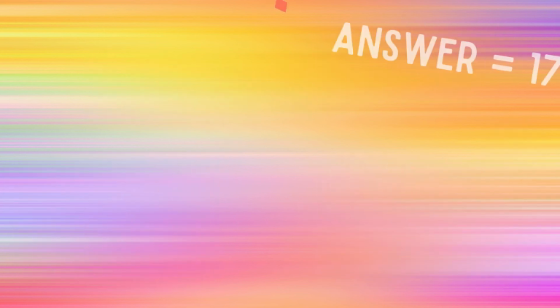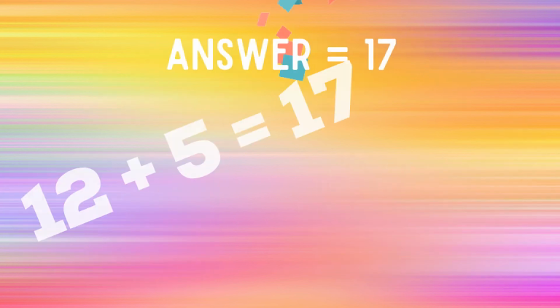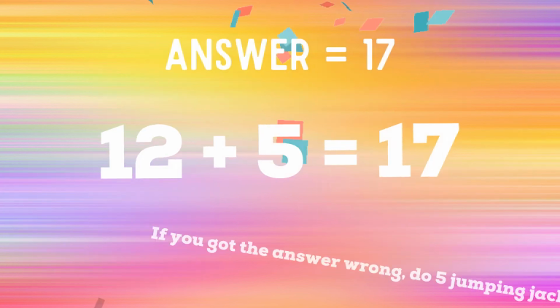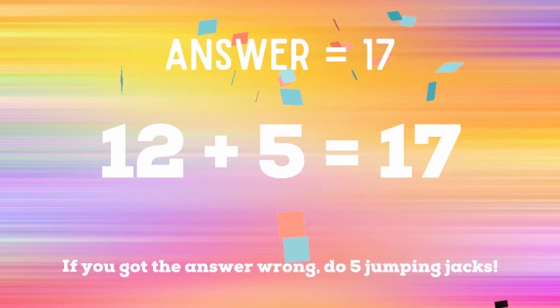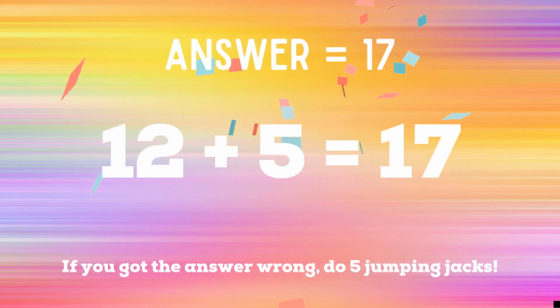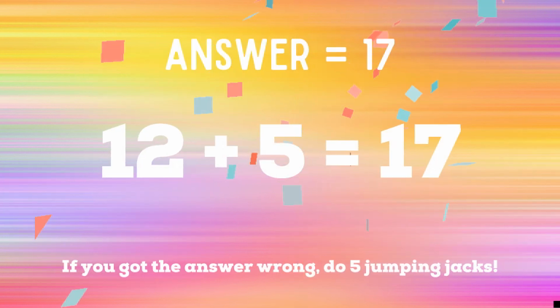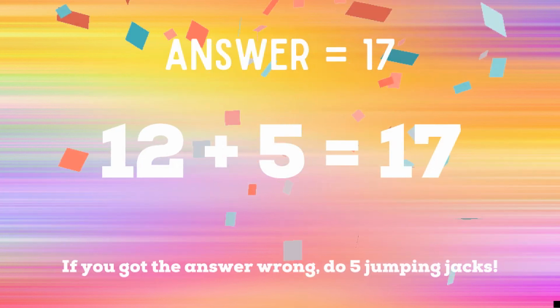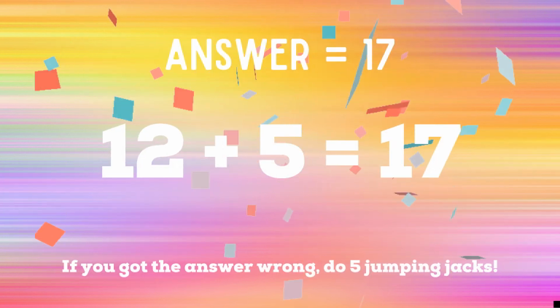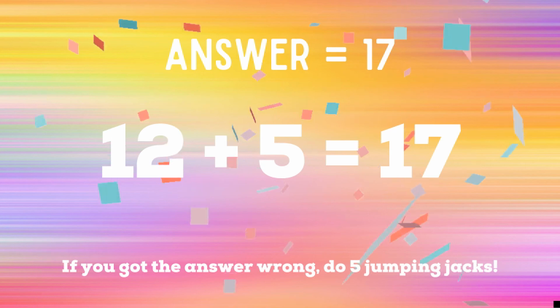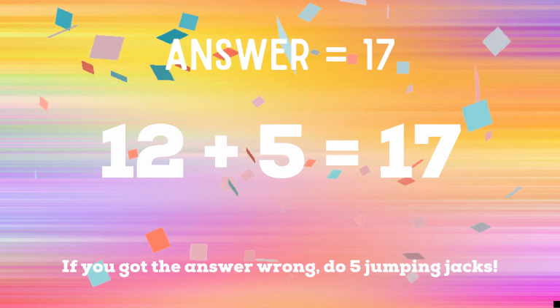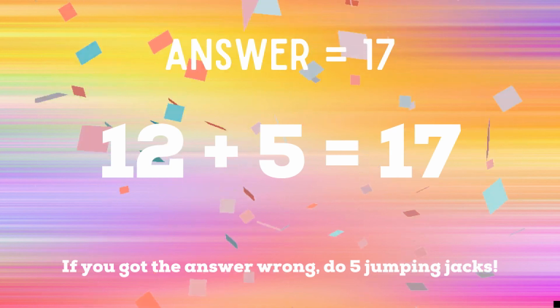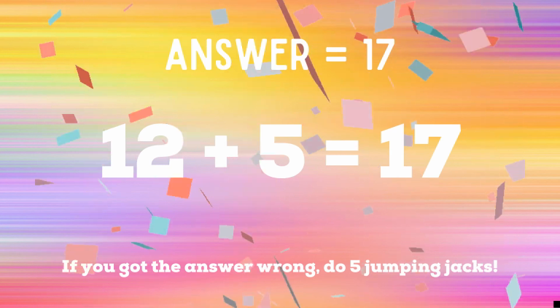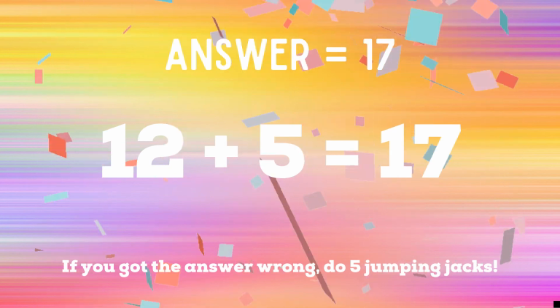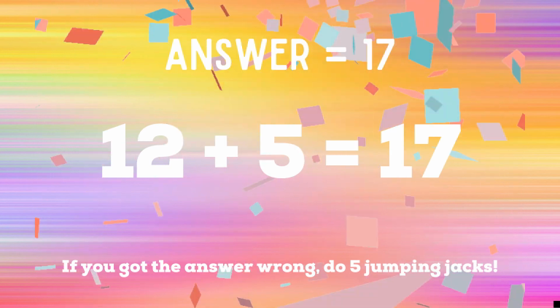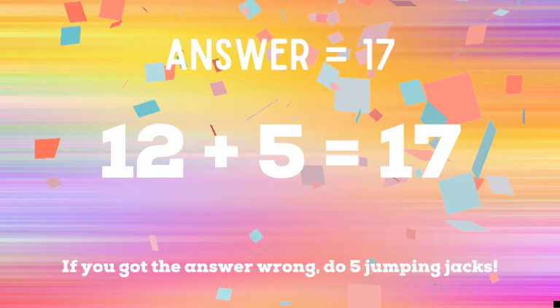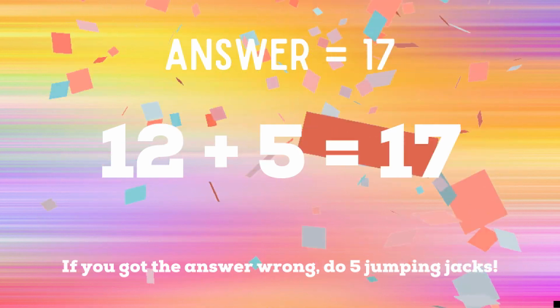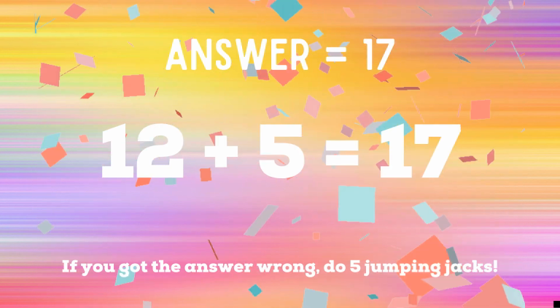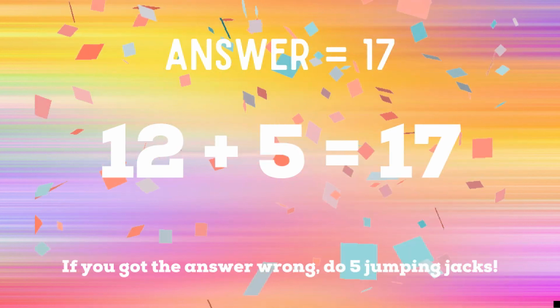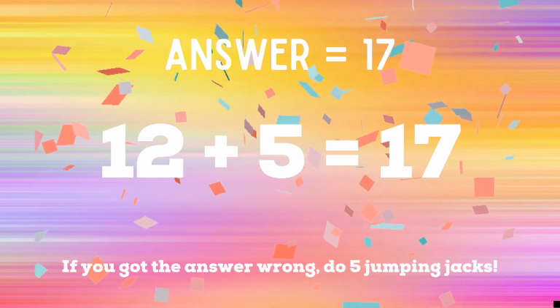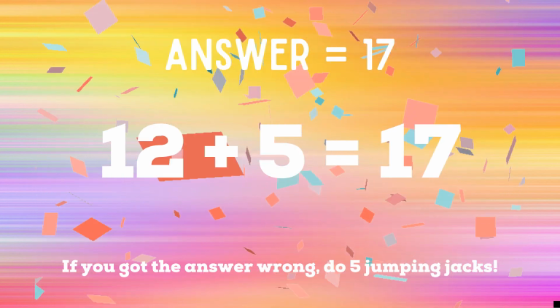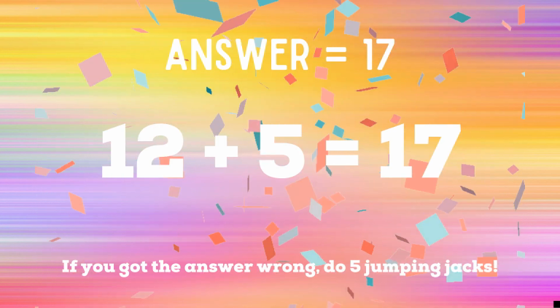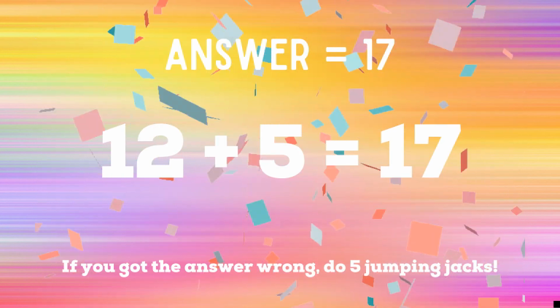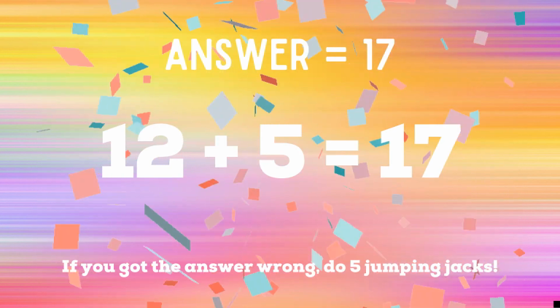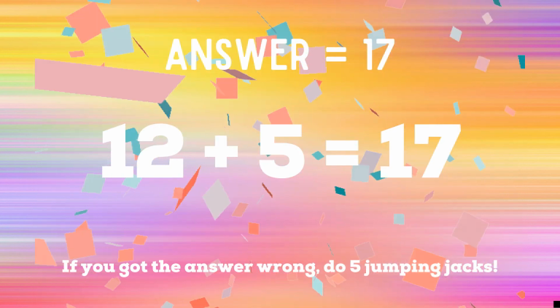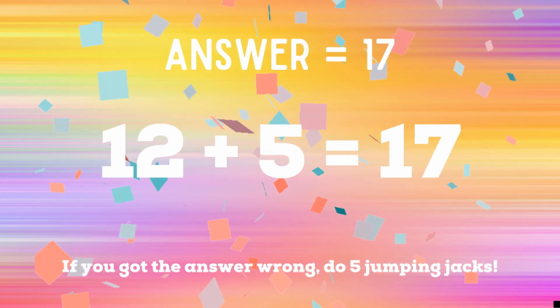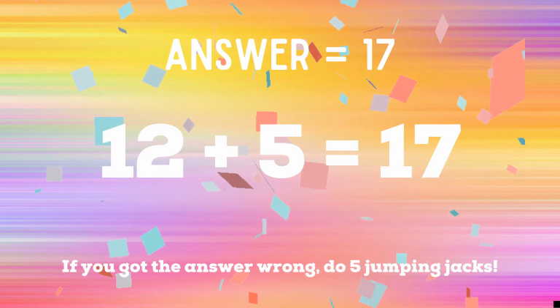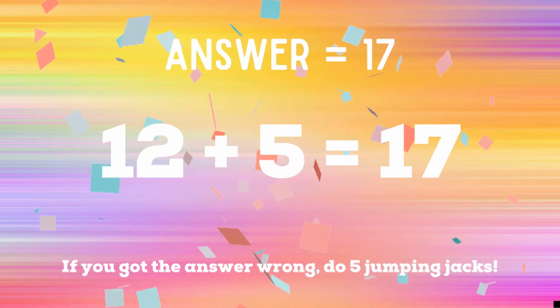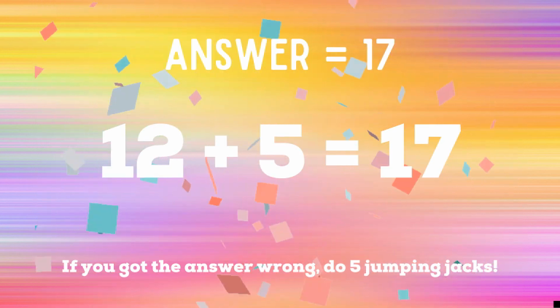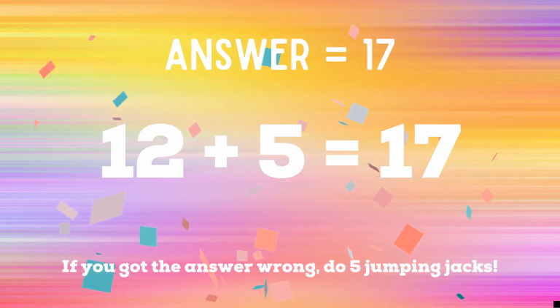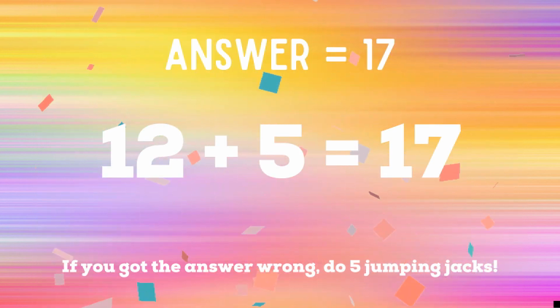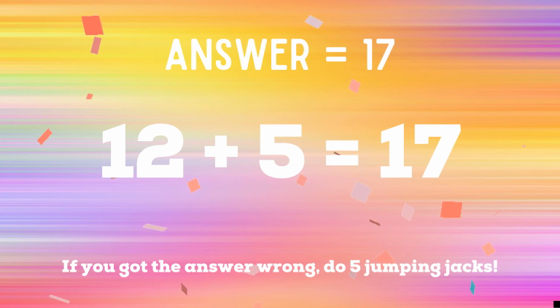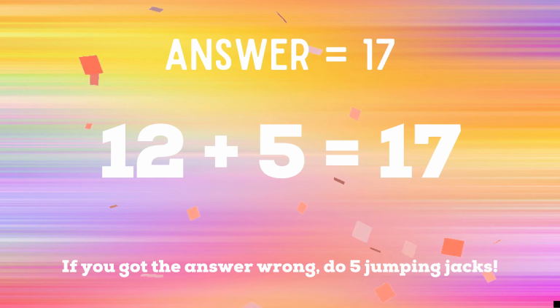The correct answer is 17. If you got it right, congratulations. If not, you have five jumping jacks to end the game.